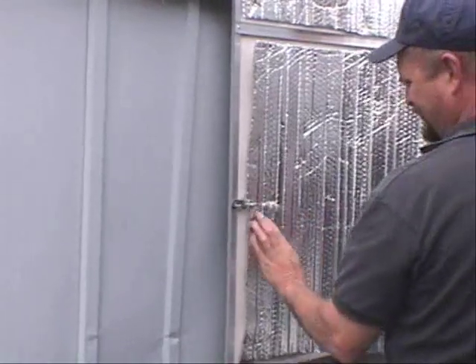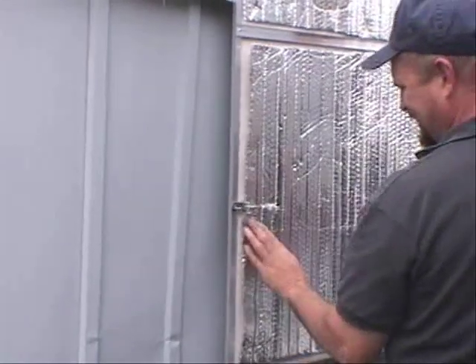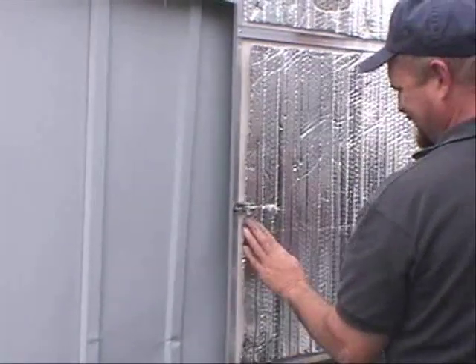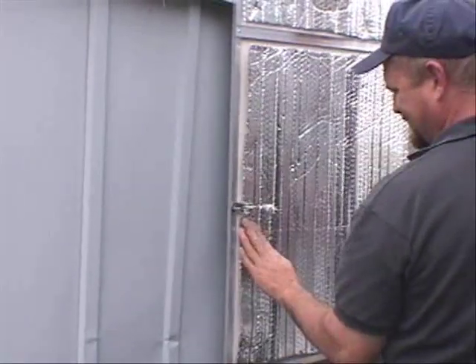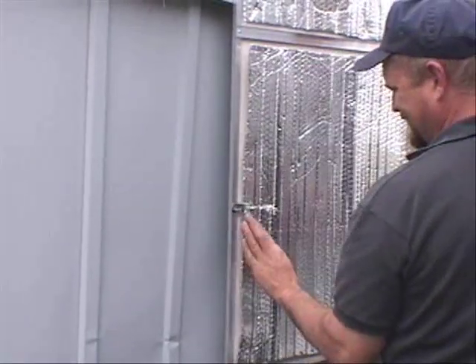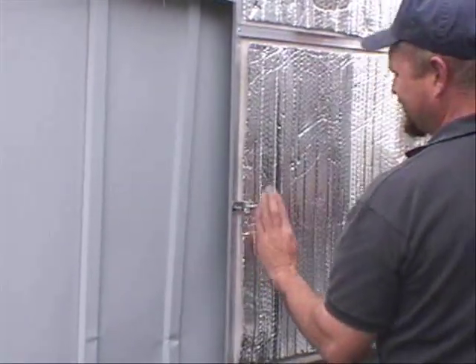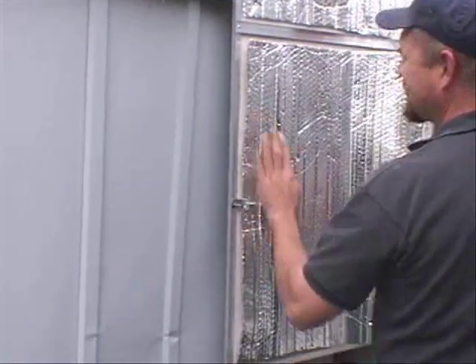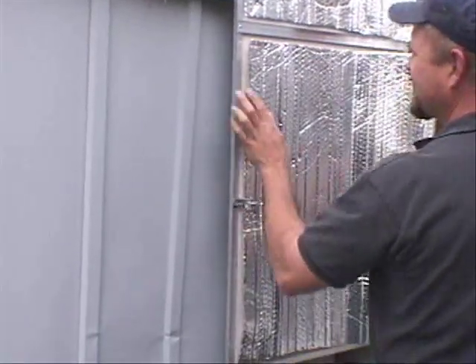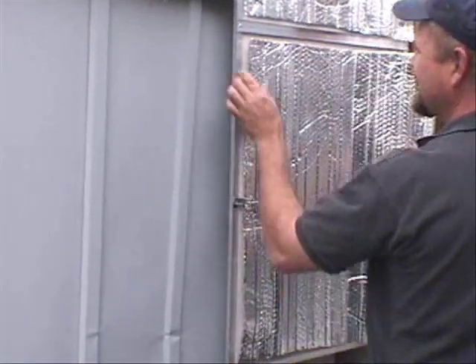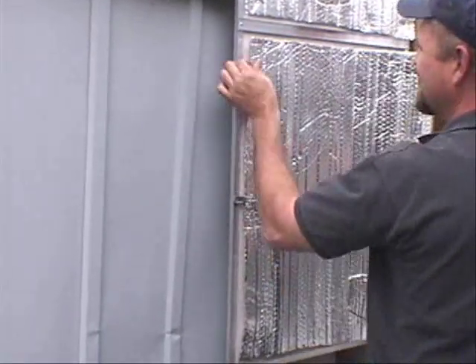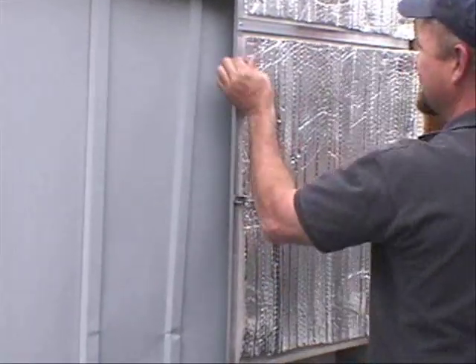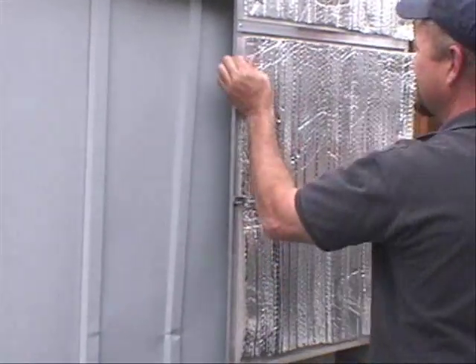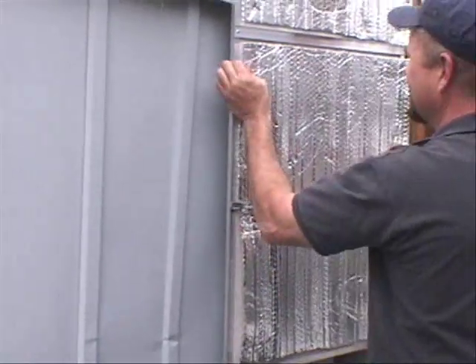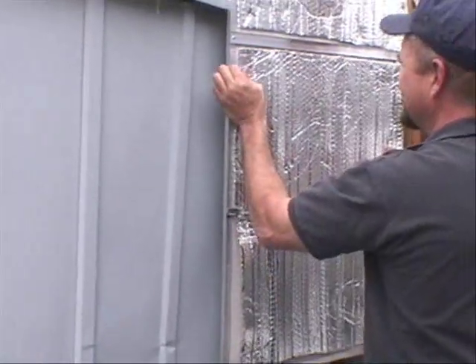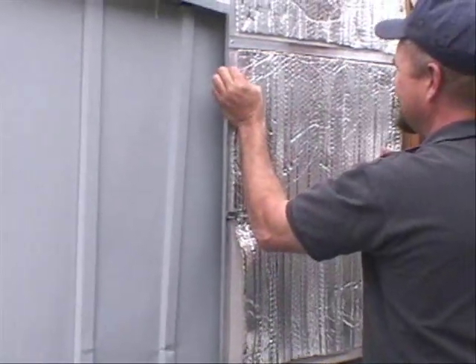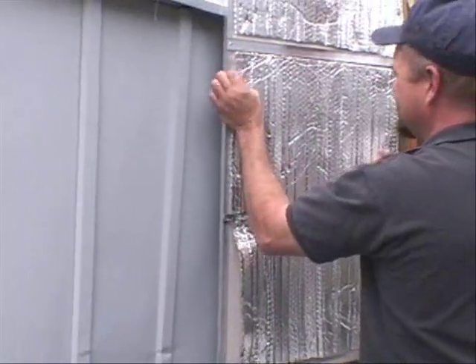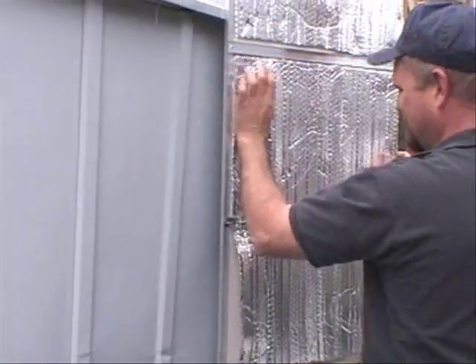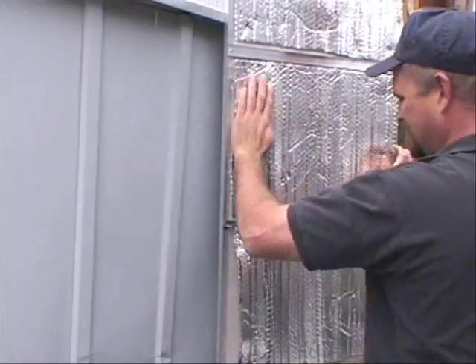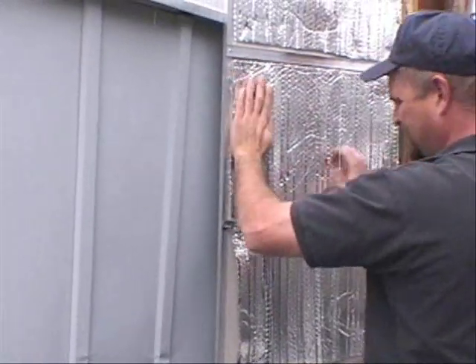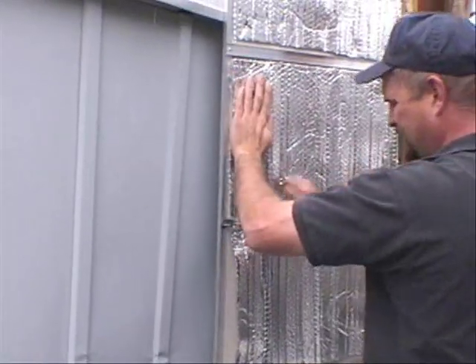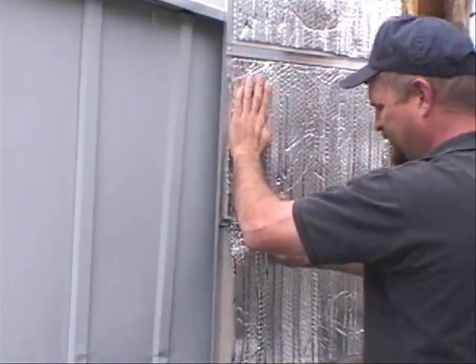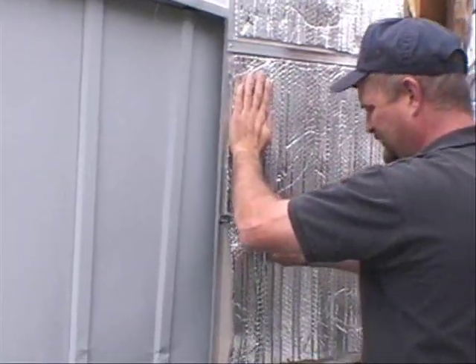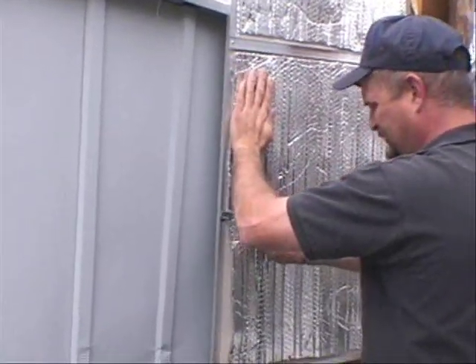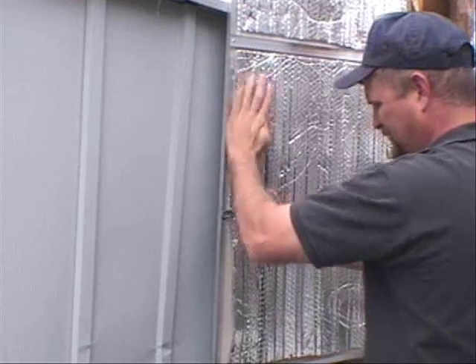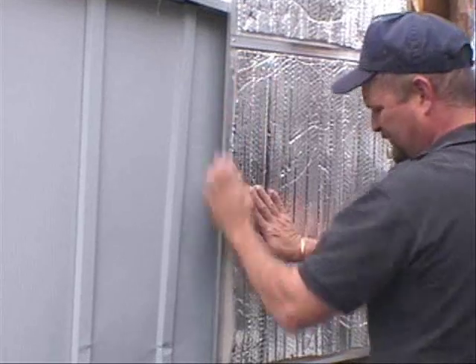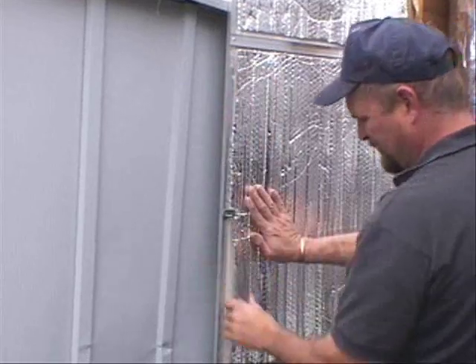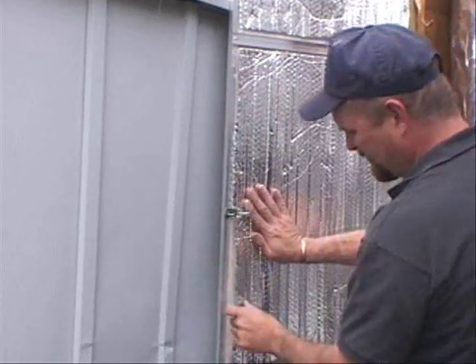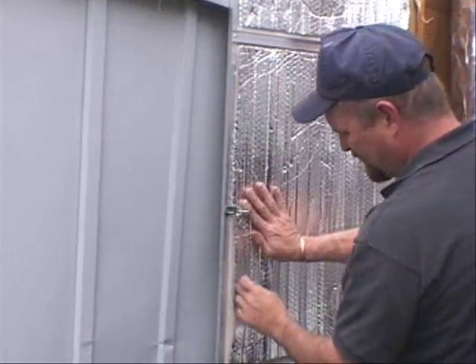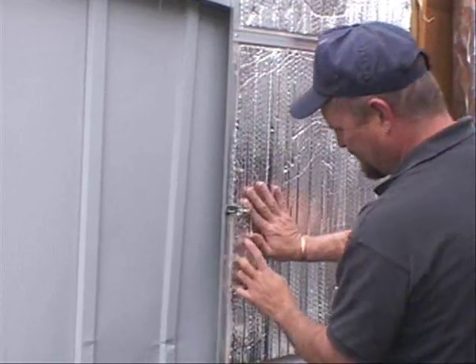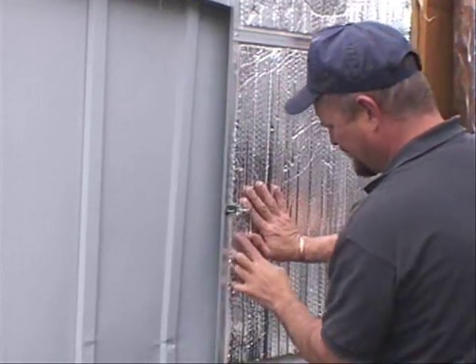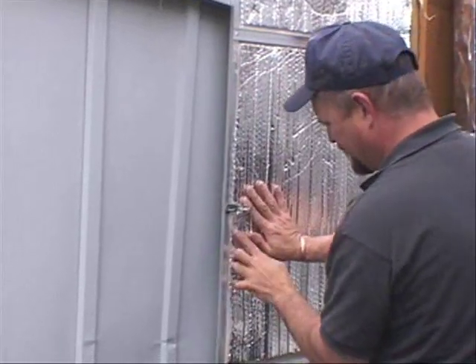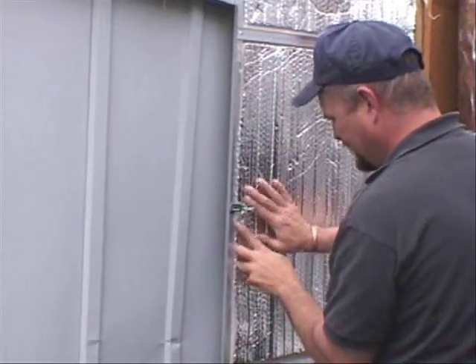Insulate the door to the closet with bubble pack foil and secure with staples and caulk.